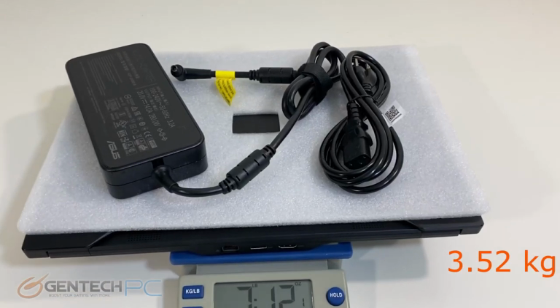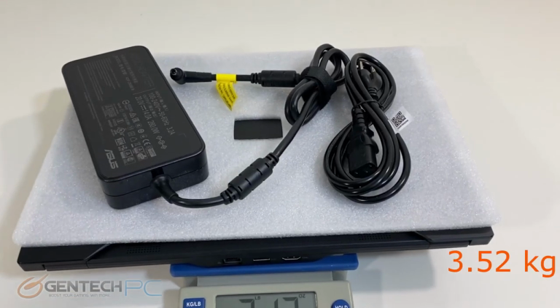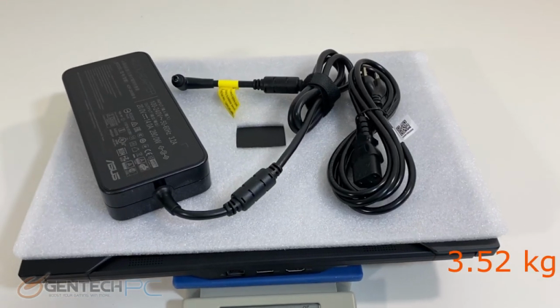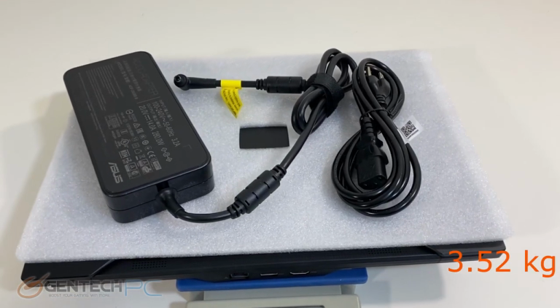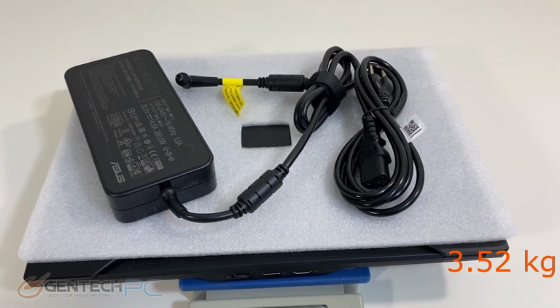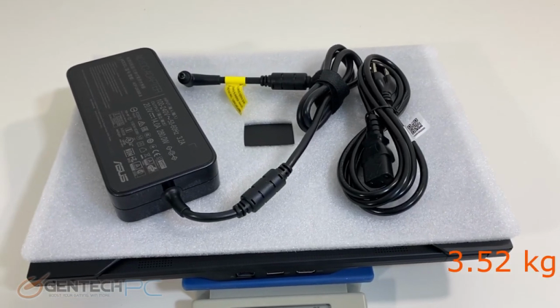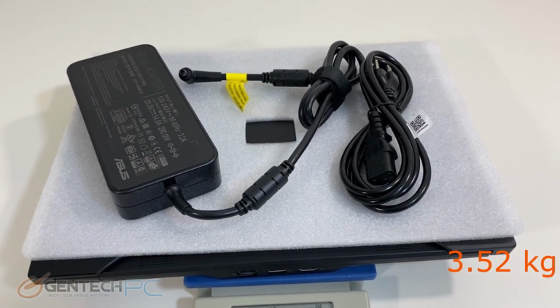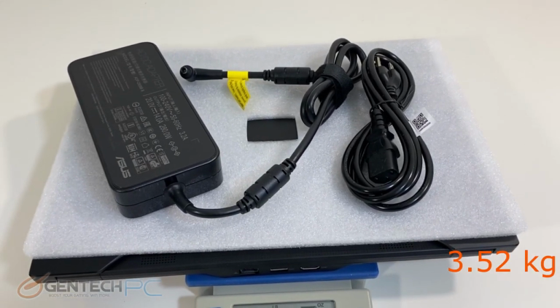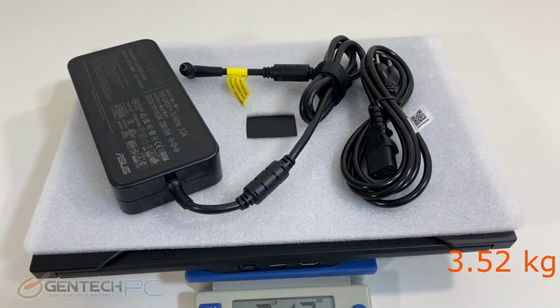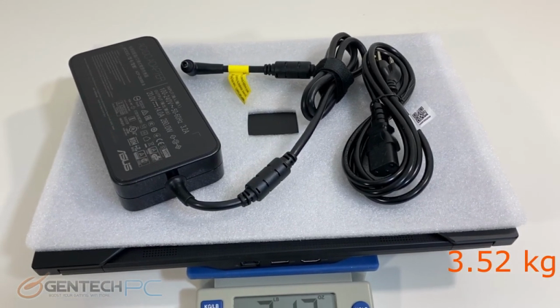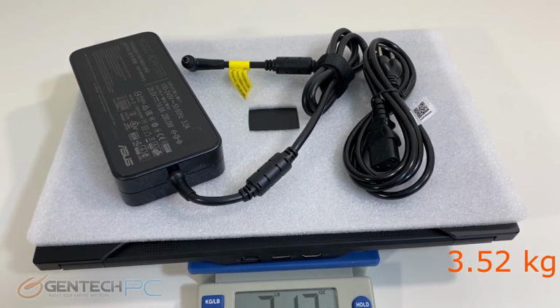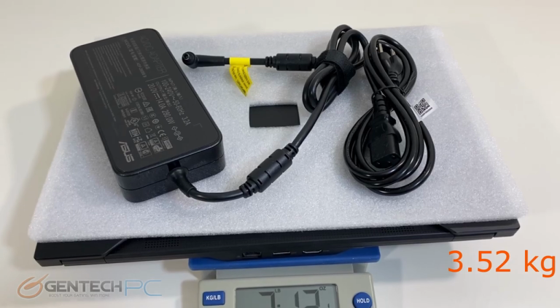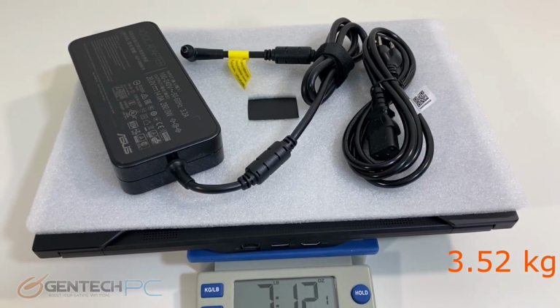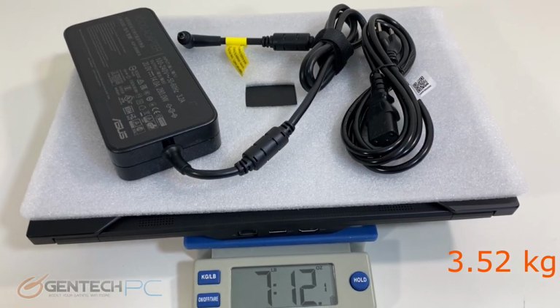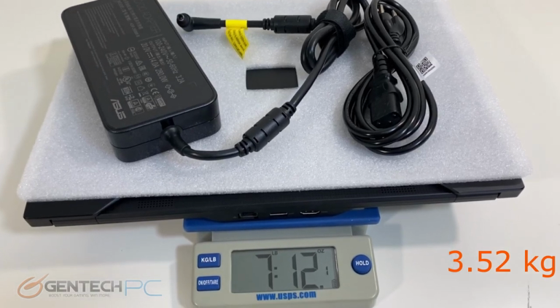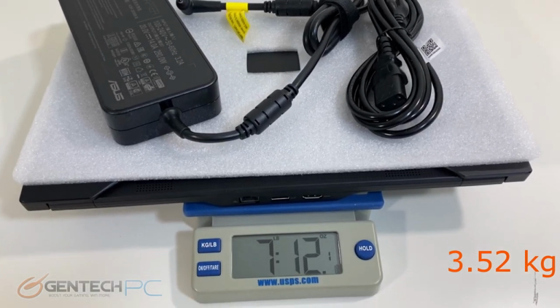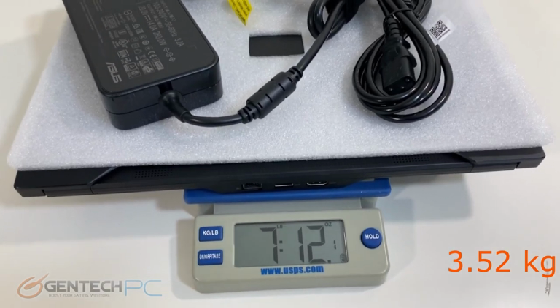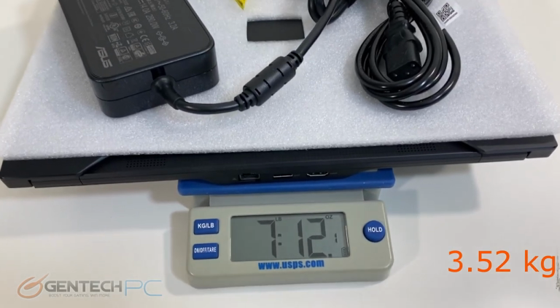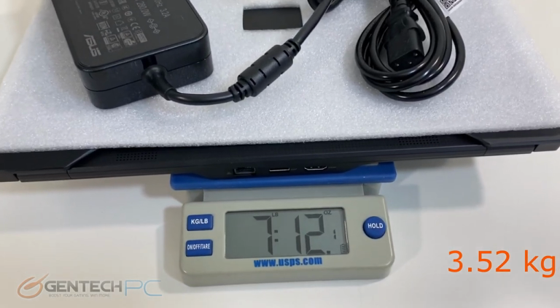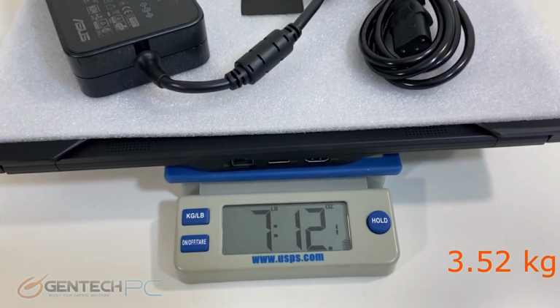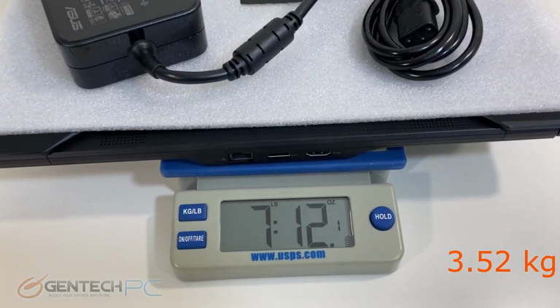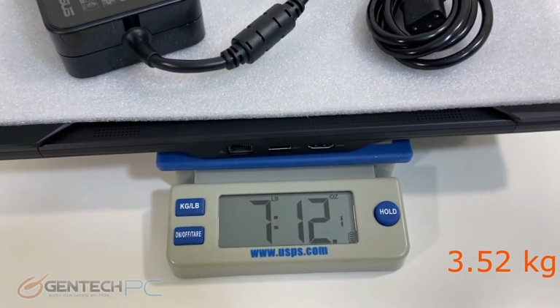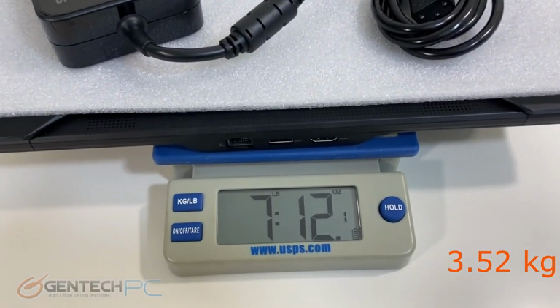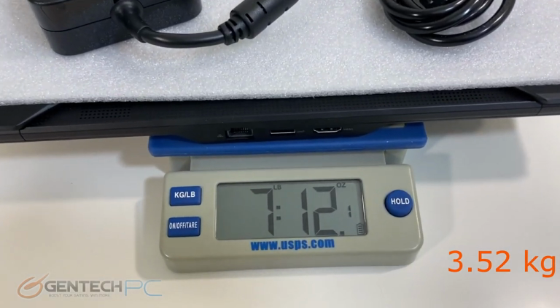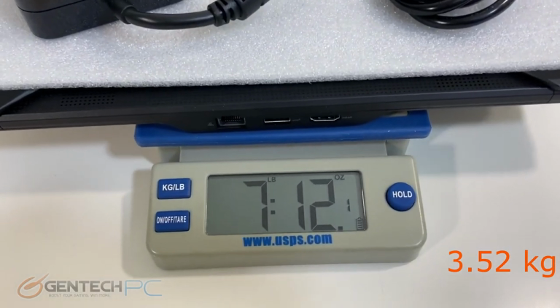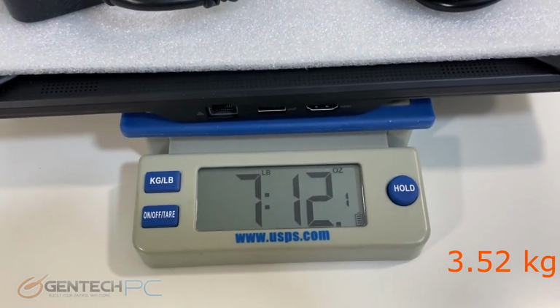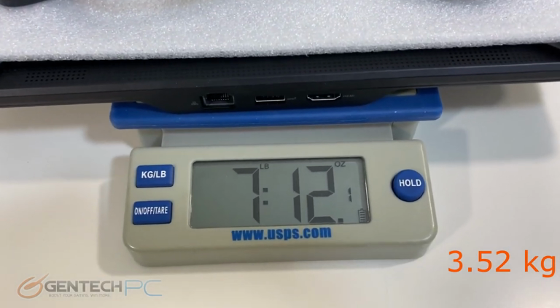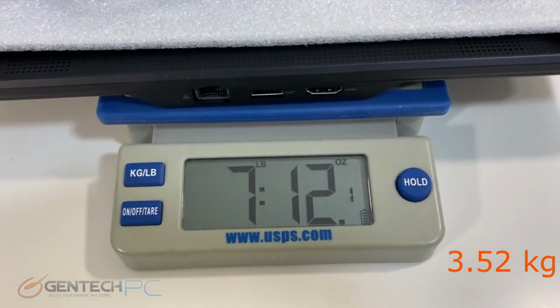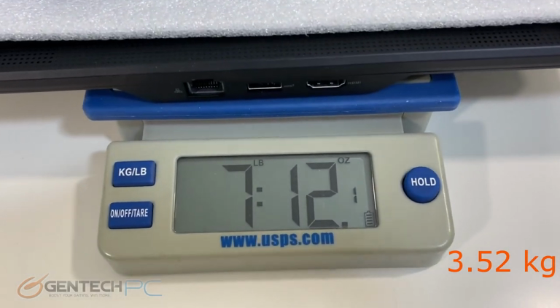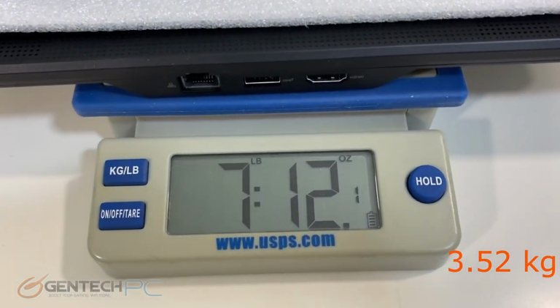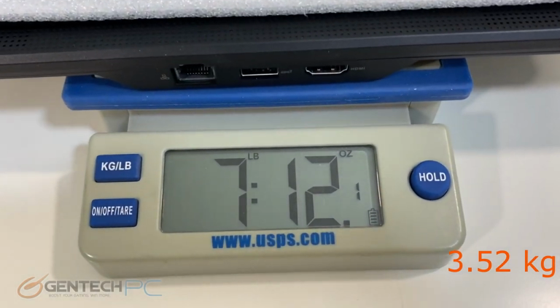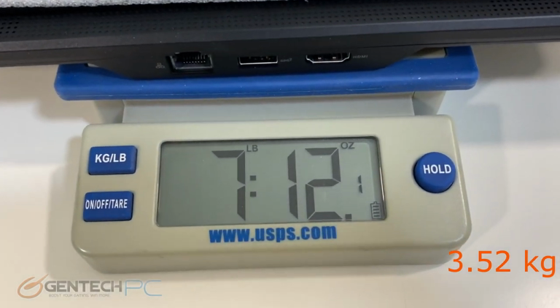If you take your power adapter with you, you're a little bit over seven pounds for everything in total, closer to eight pounds.